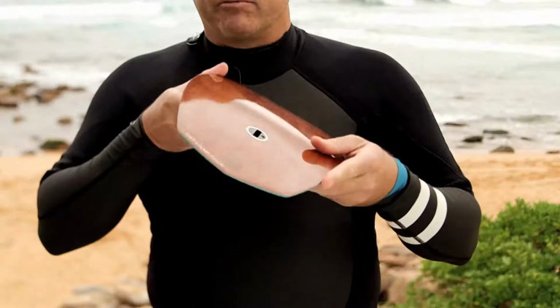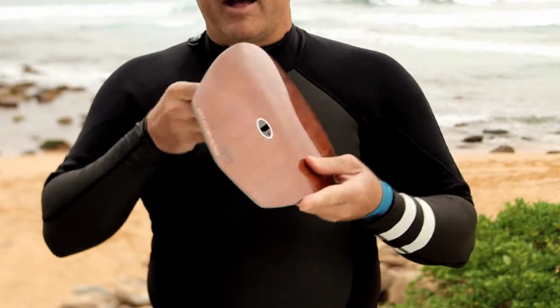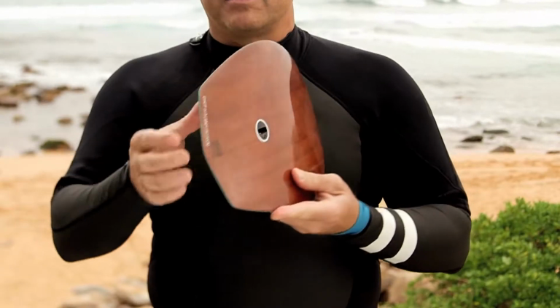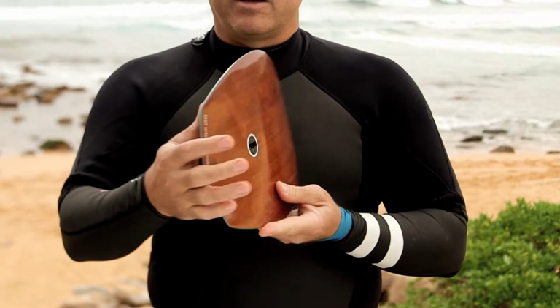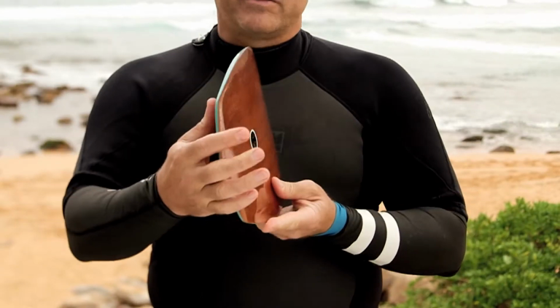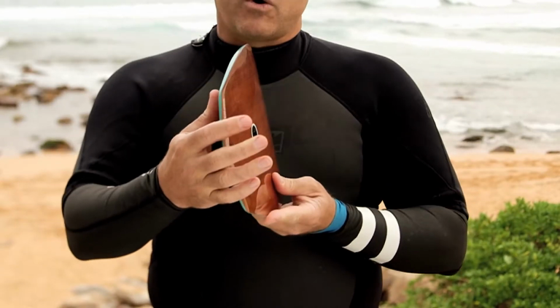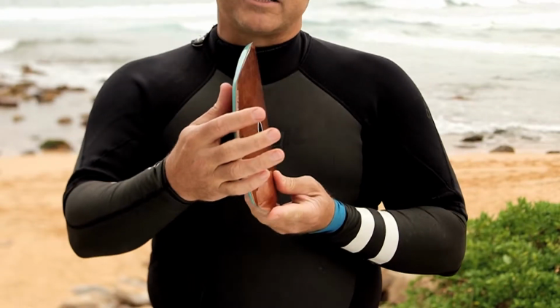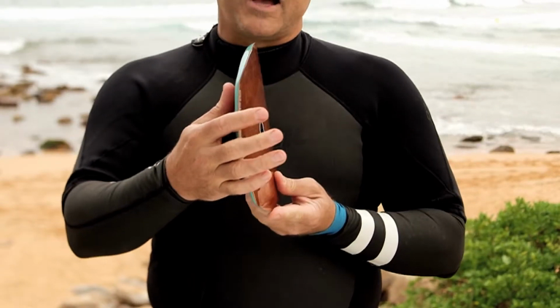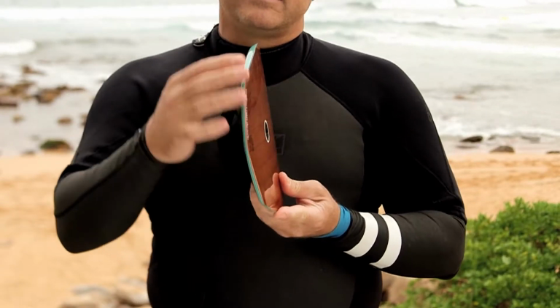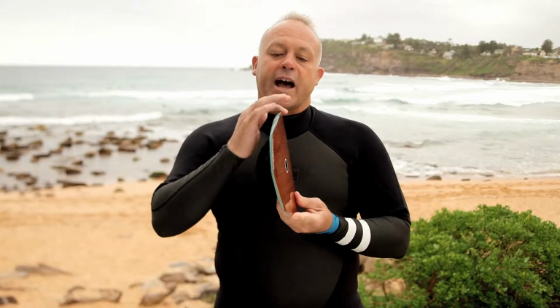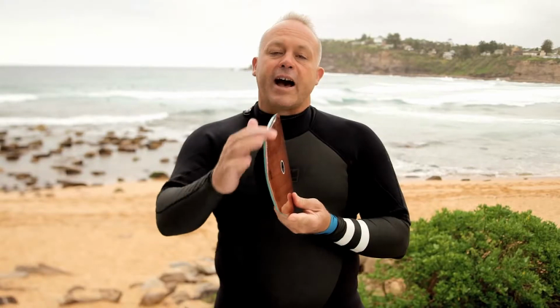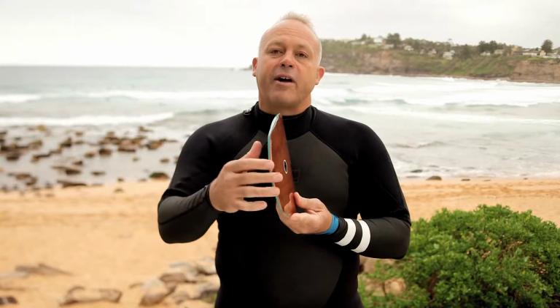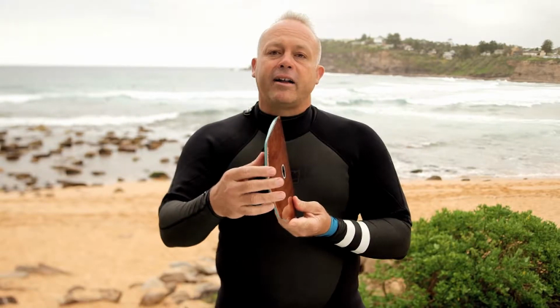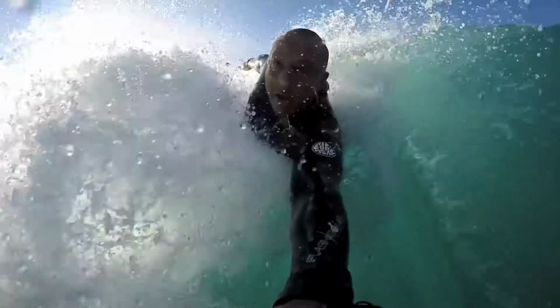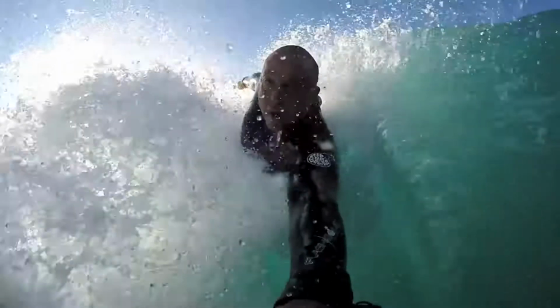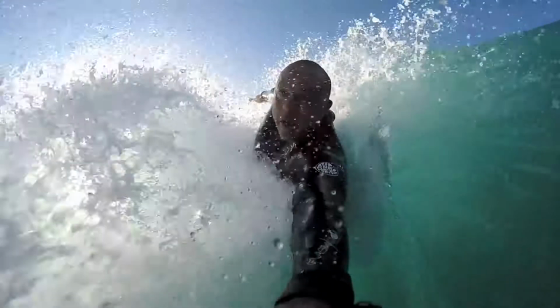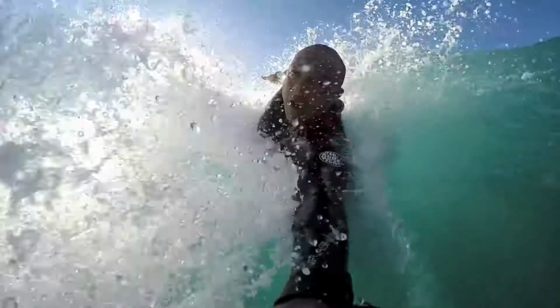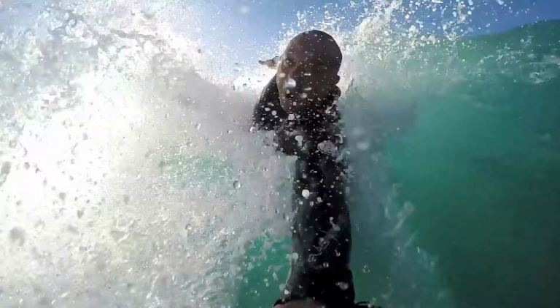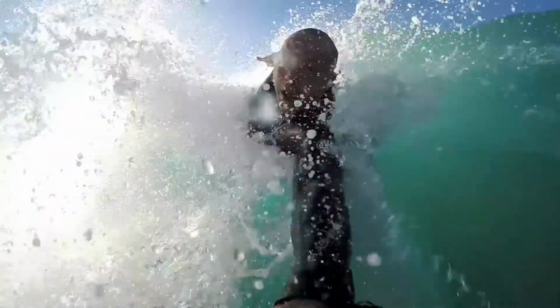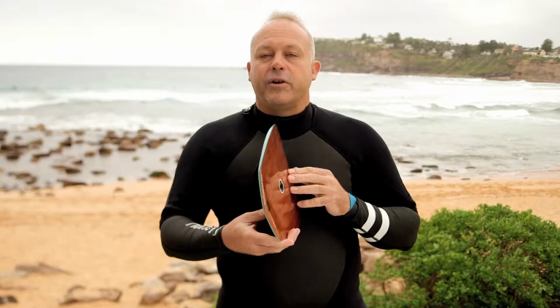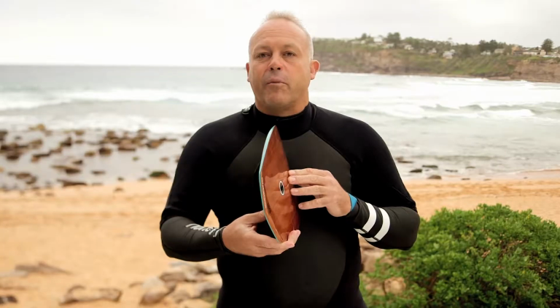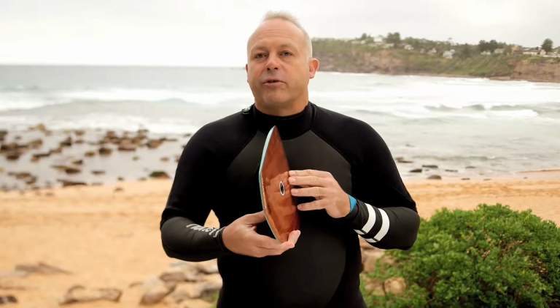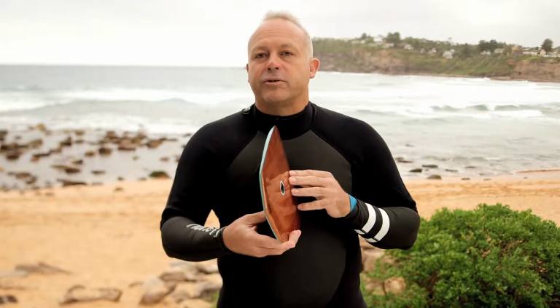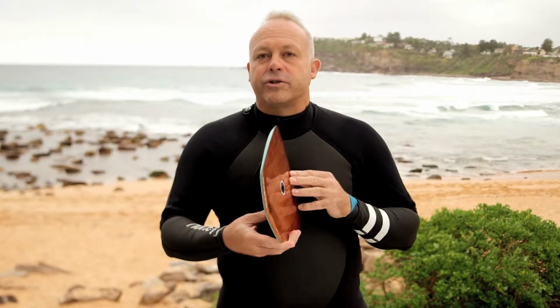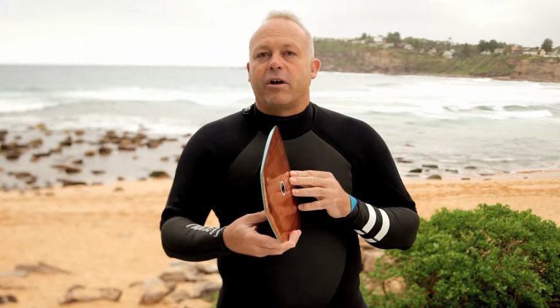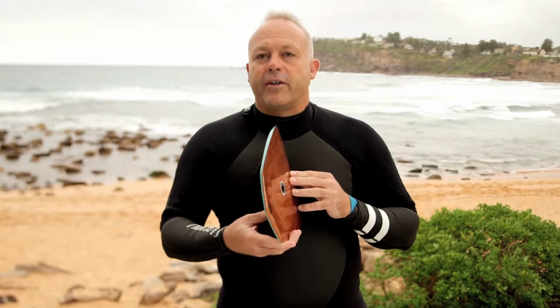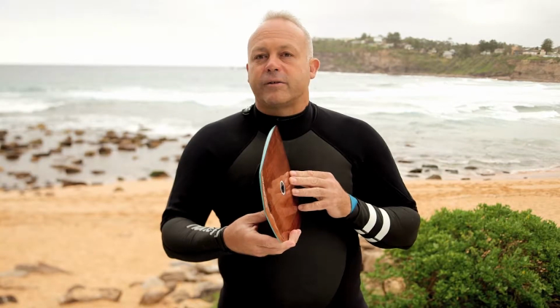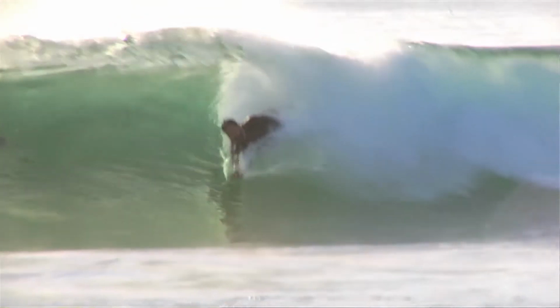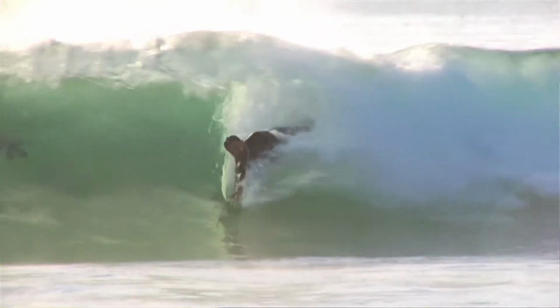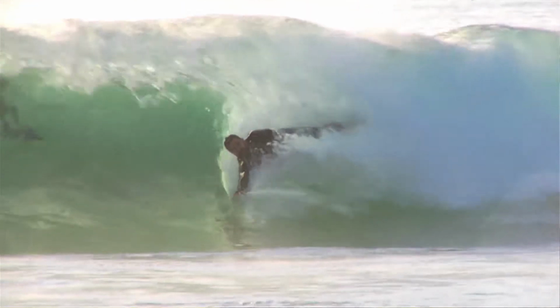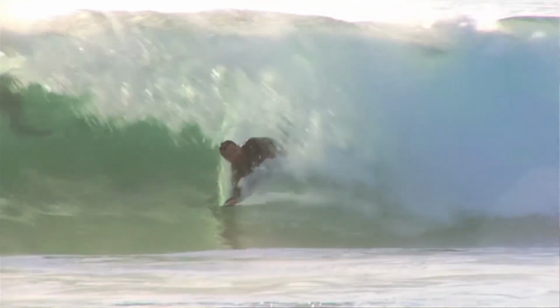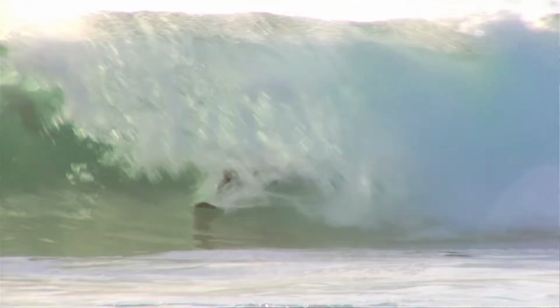The rails themselves are quite tight, quite a hard rail. It can grab the wave and give you a lot more directional control on those hollow barreling waves.